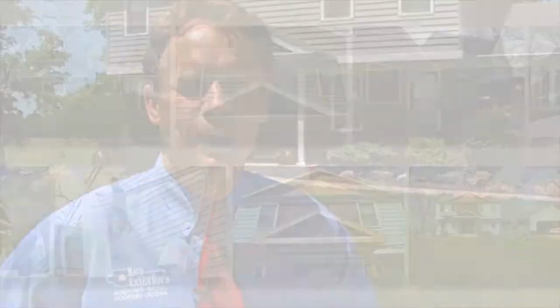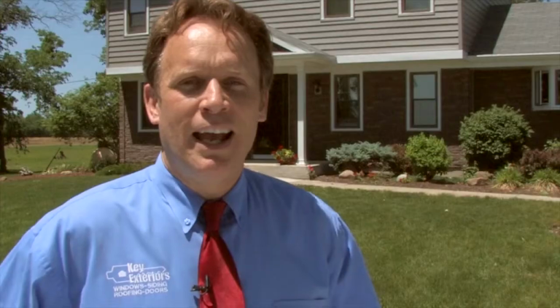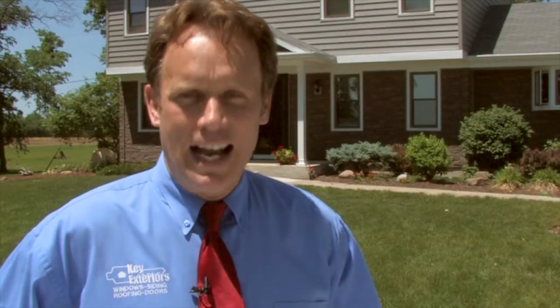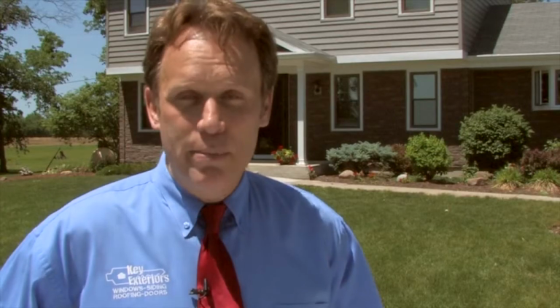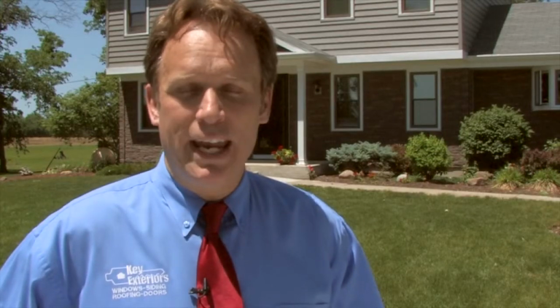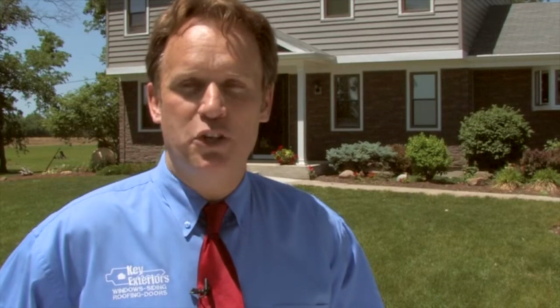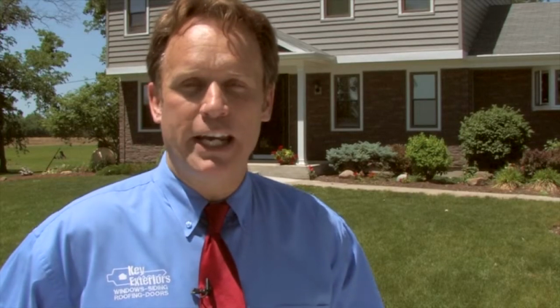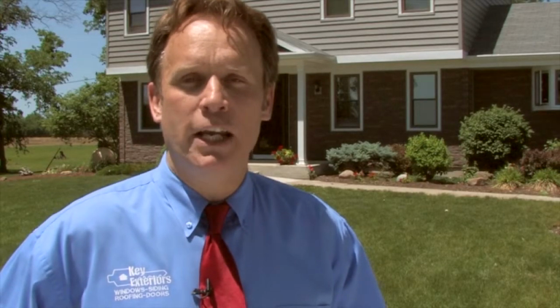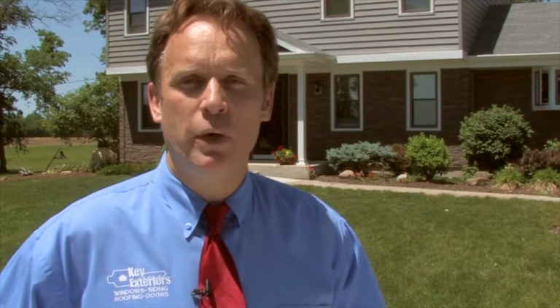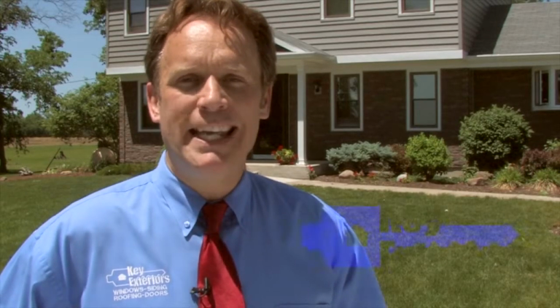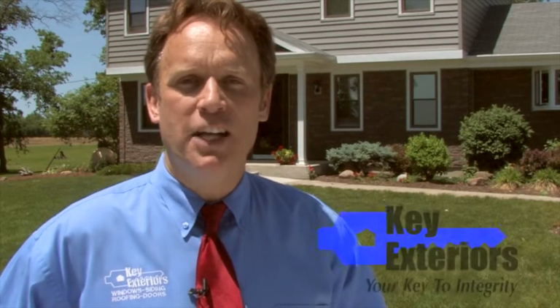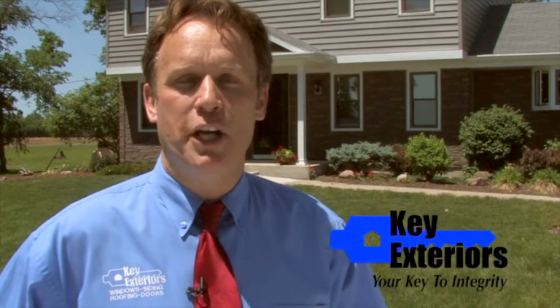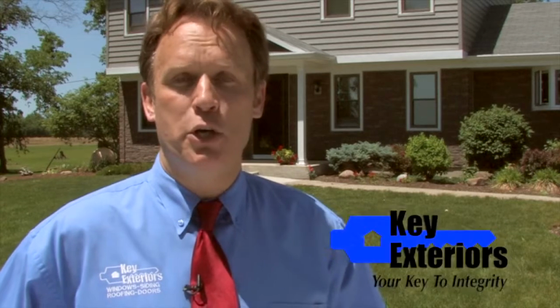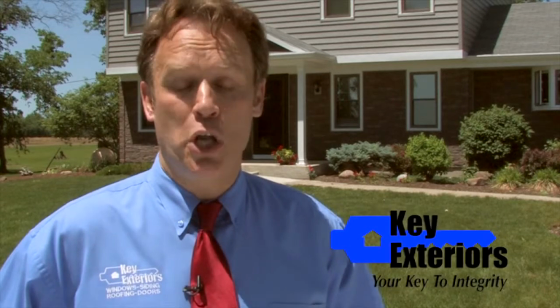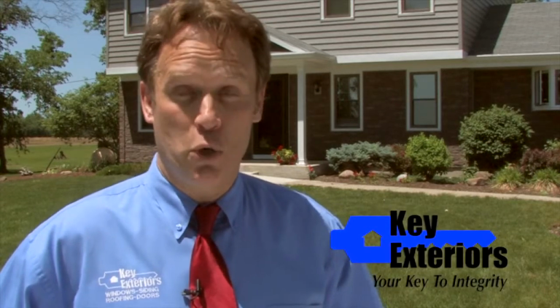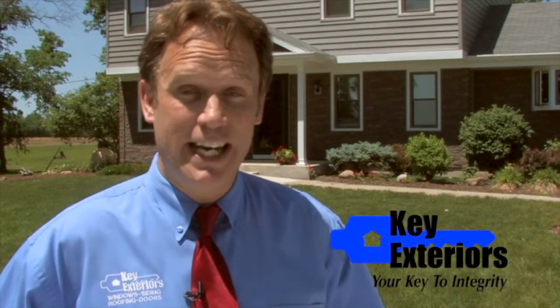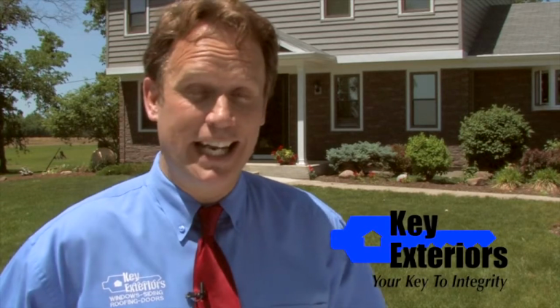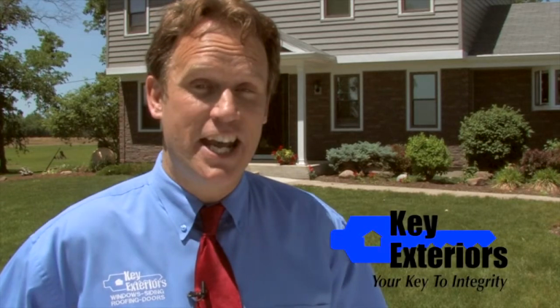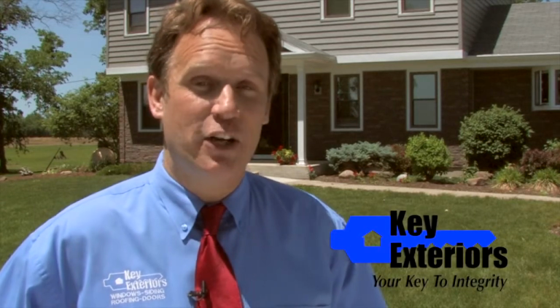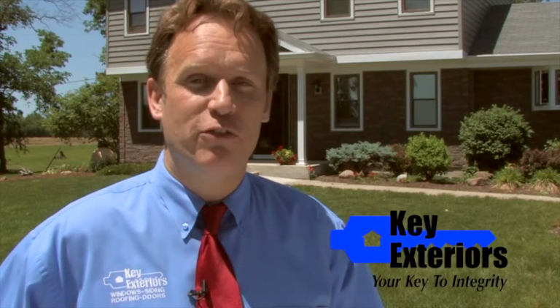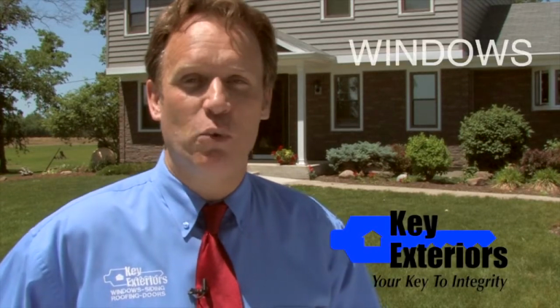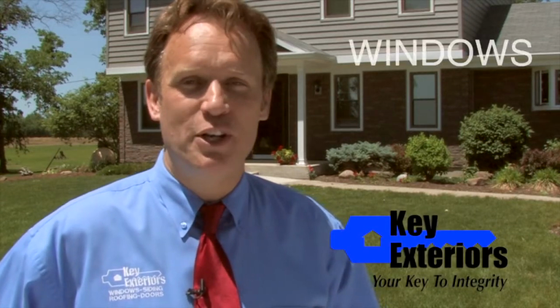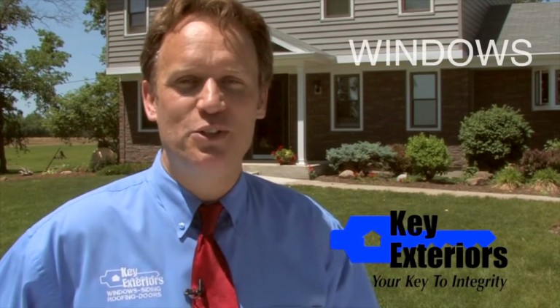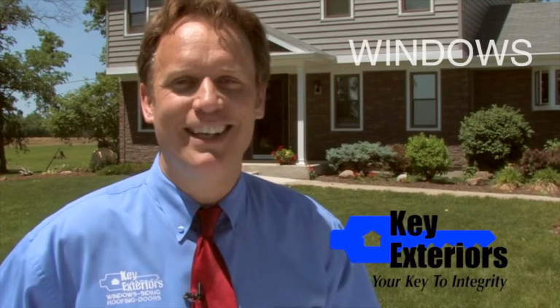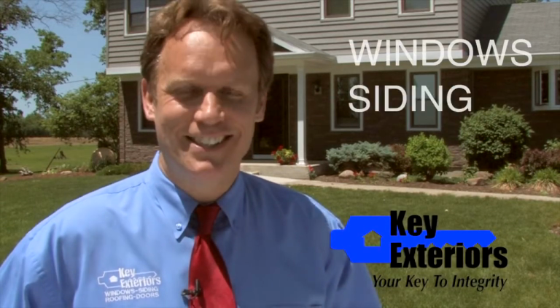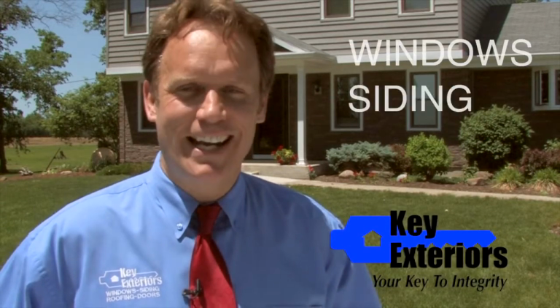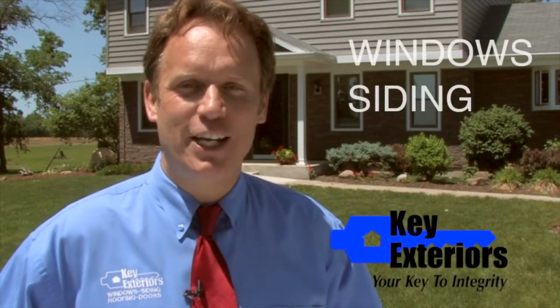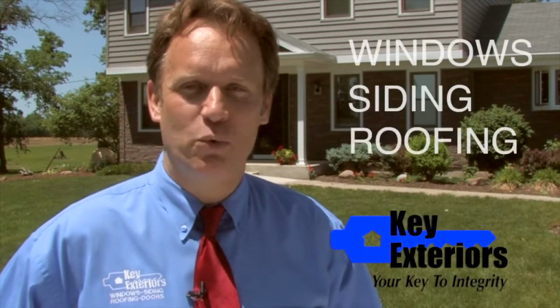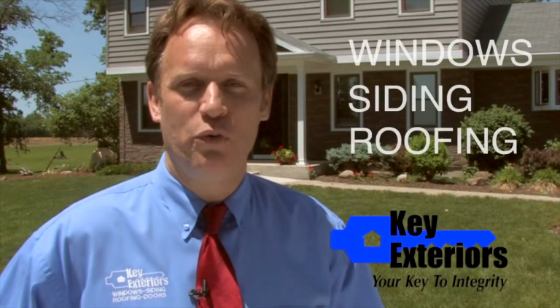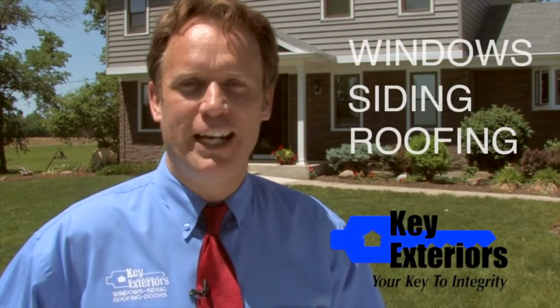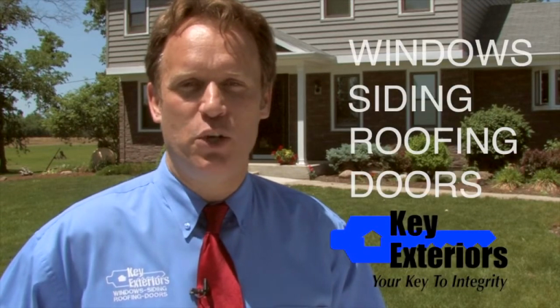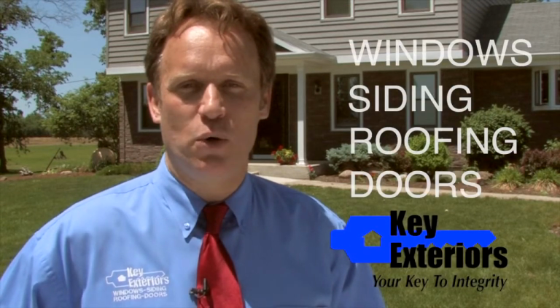Hi, I'm Bill Kesterke with Key Exteriors, your key to integrity for windows, siding, roofing, and doors.